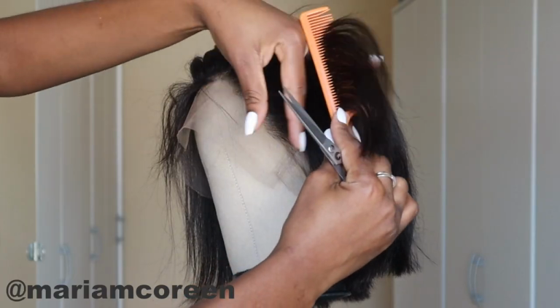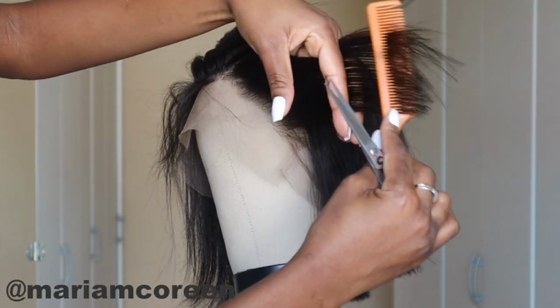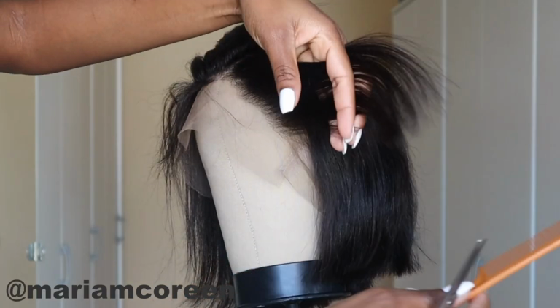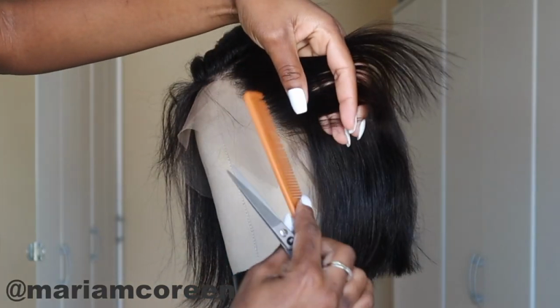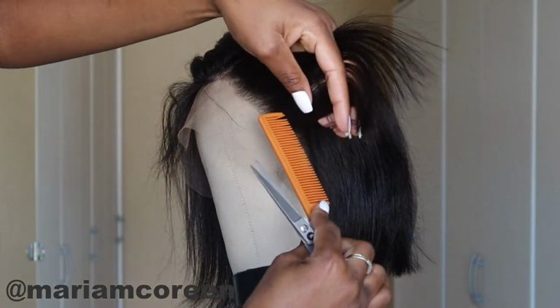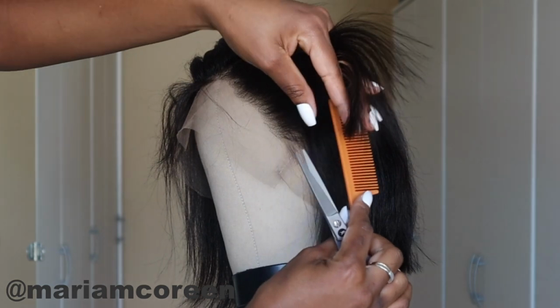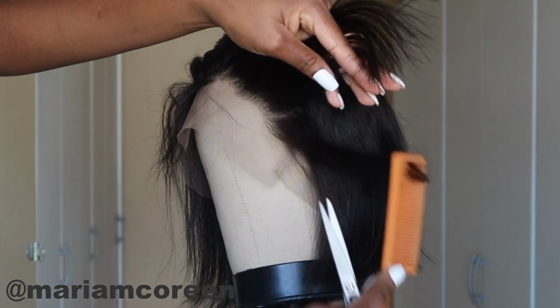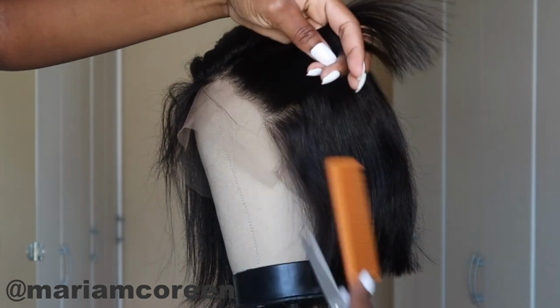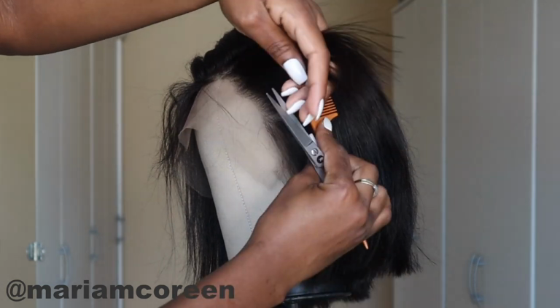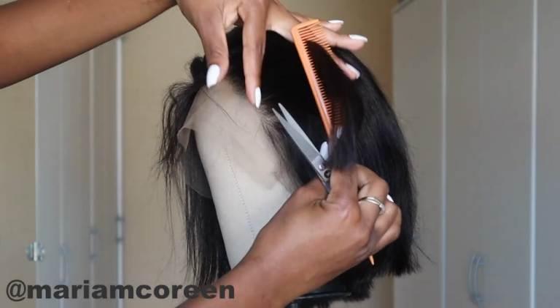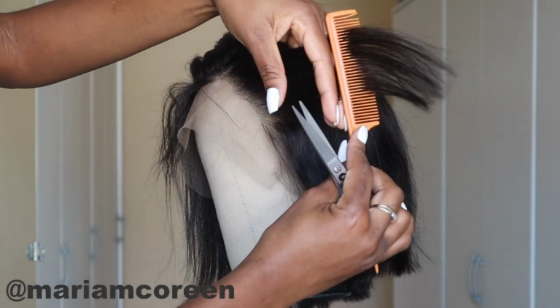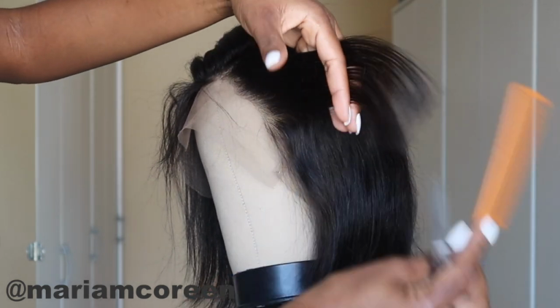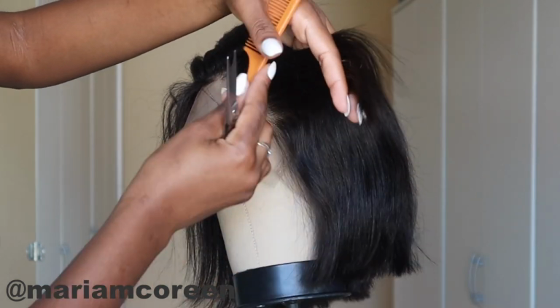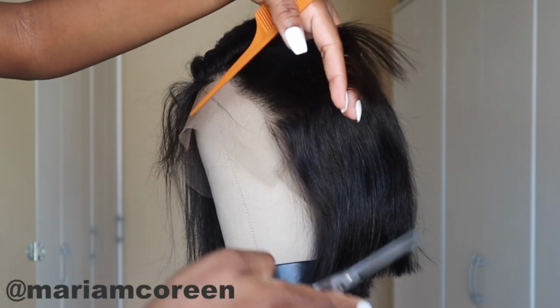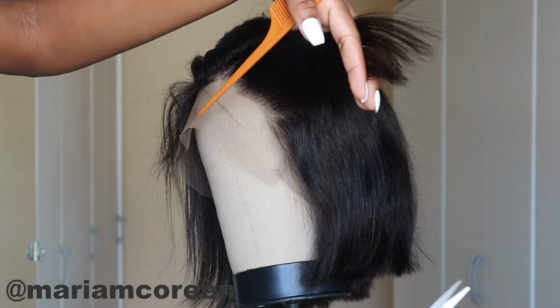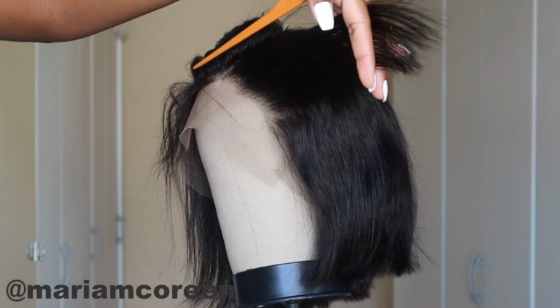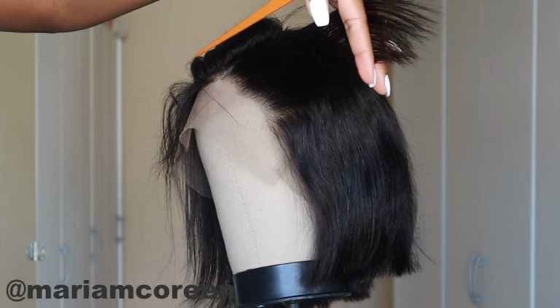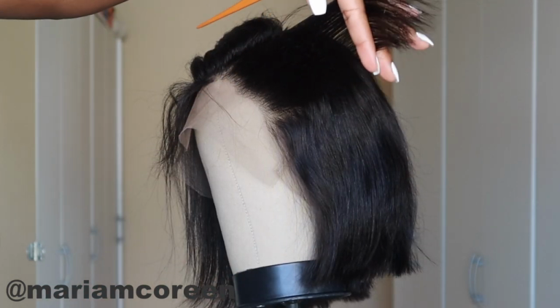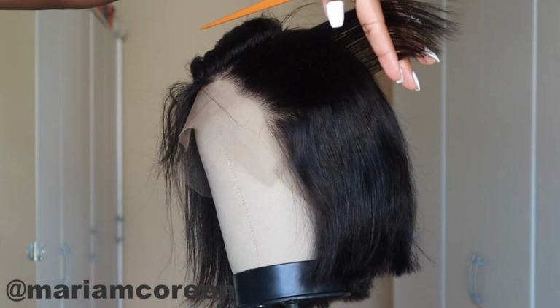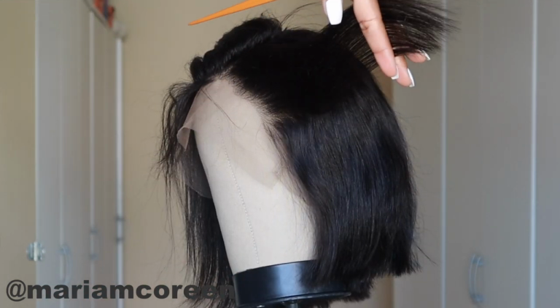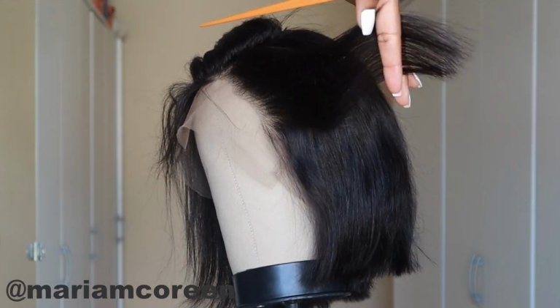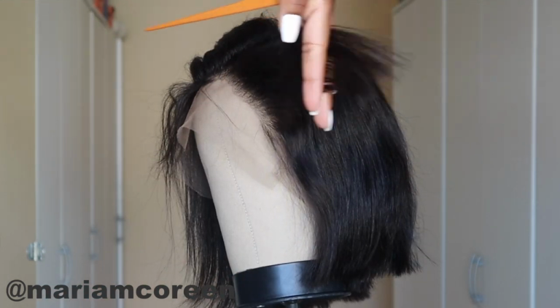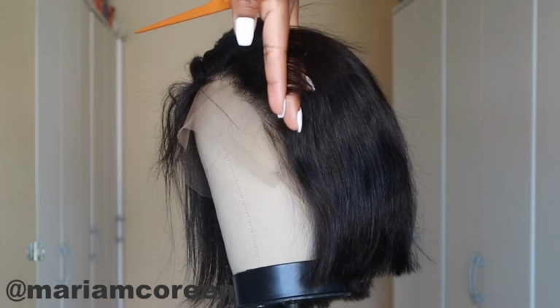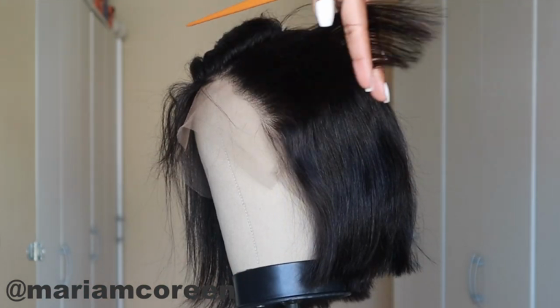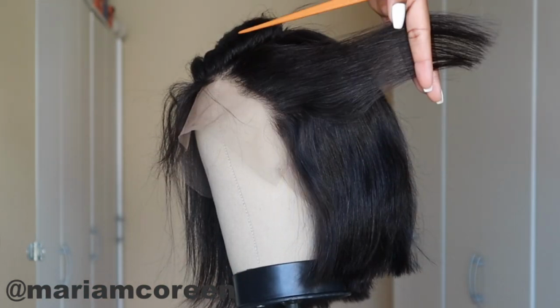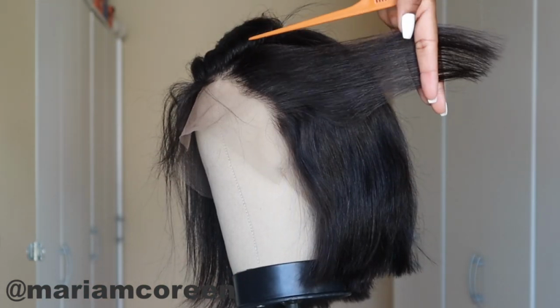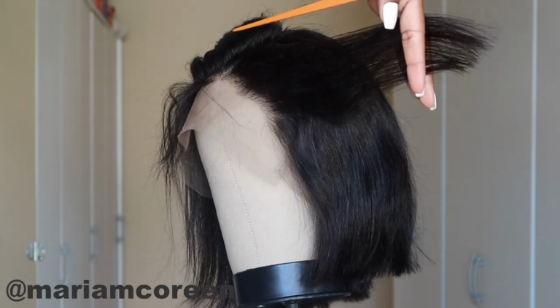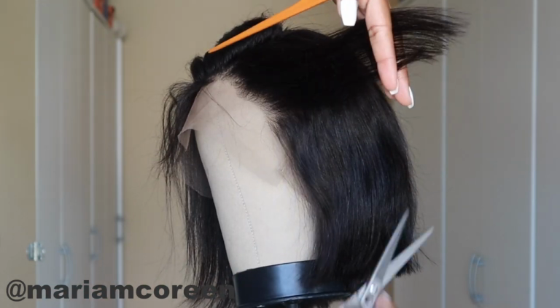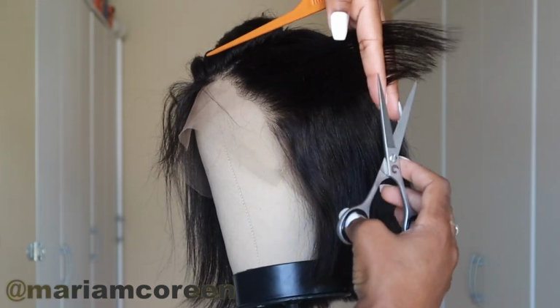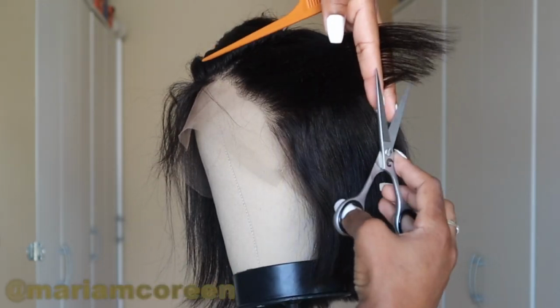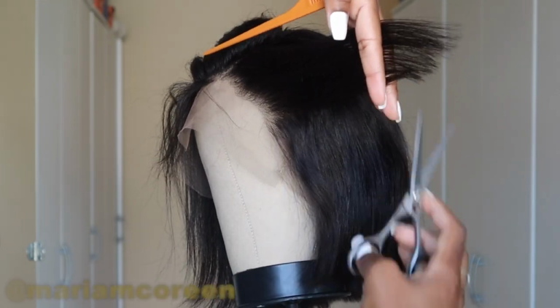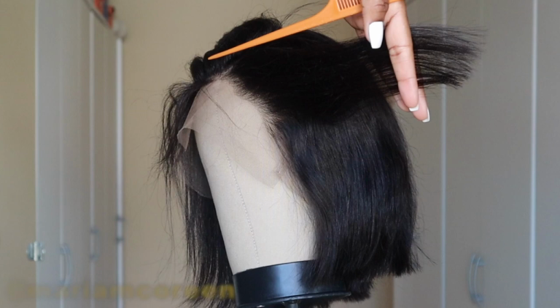After making the guideline cut, I'm holding the hair at about a 90-degree elevation, horizontal to the head, and cutting that.